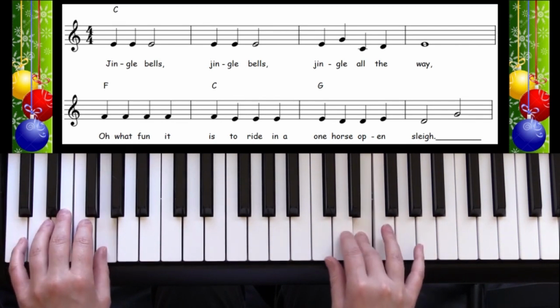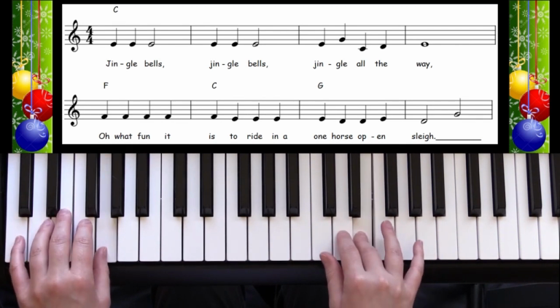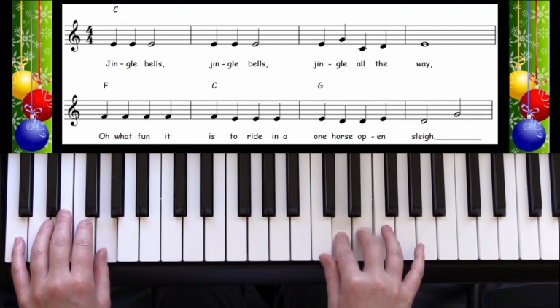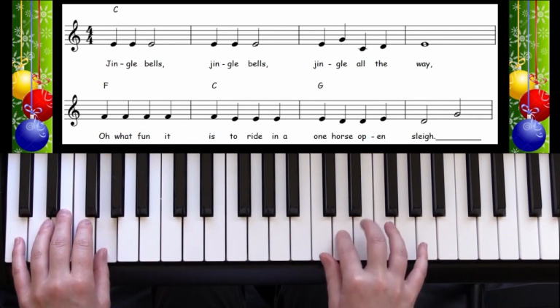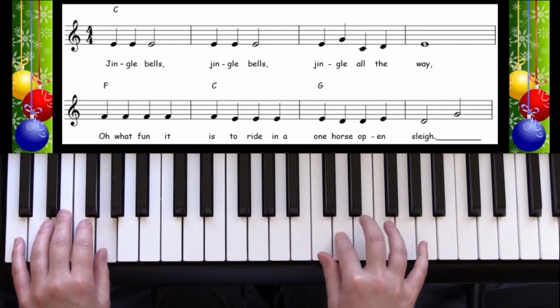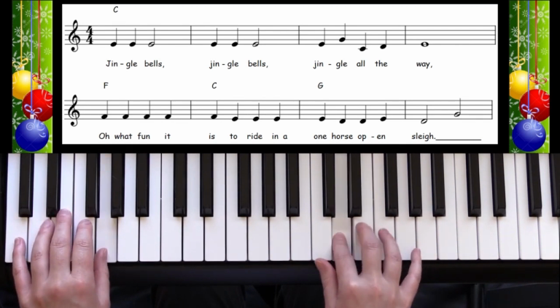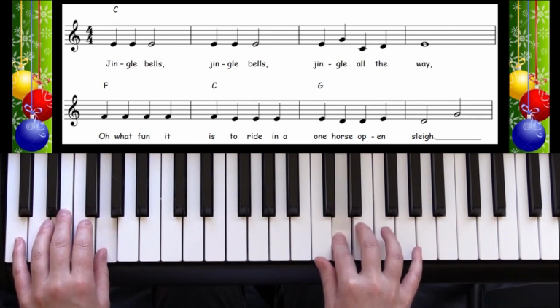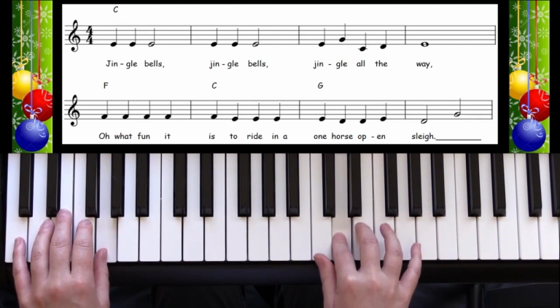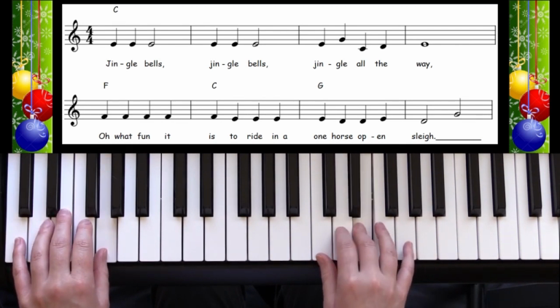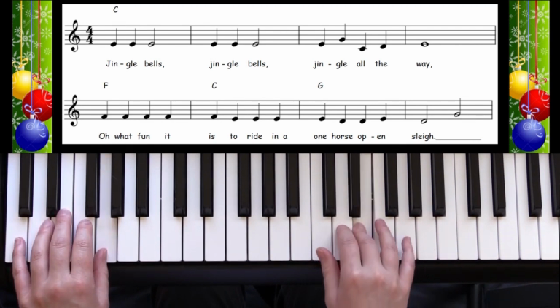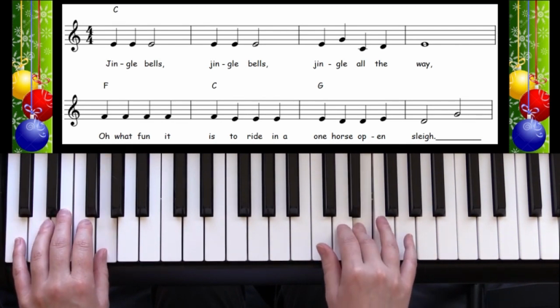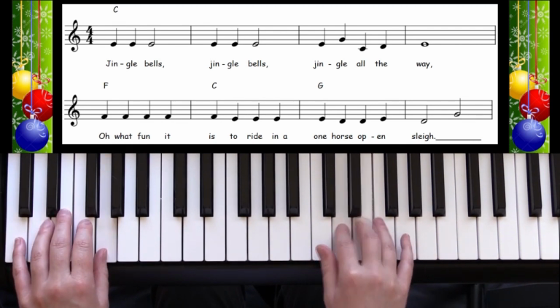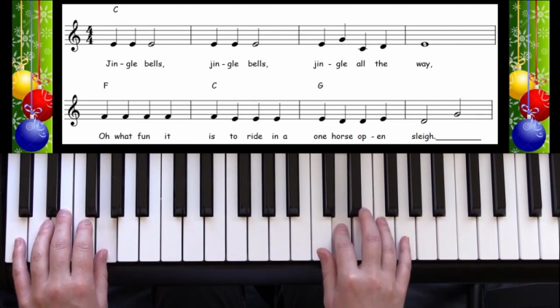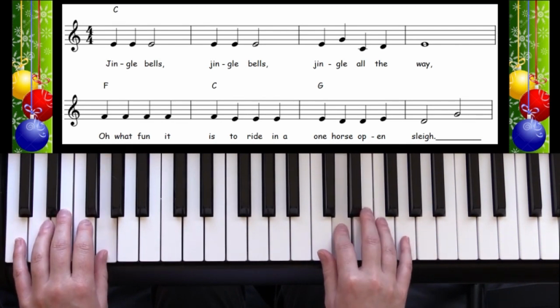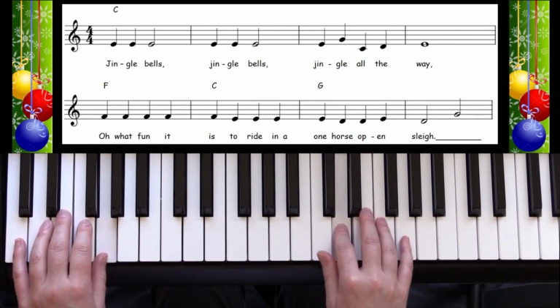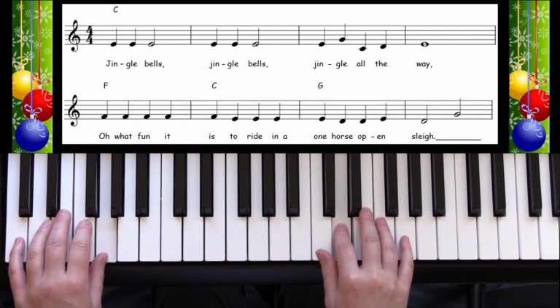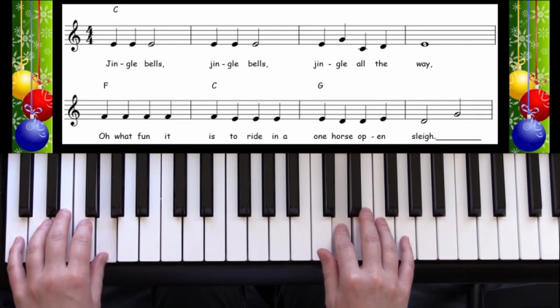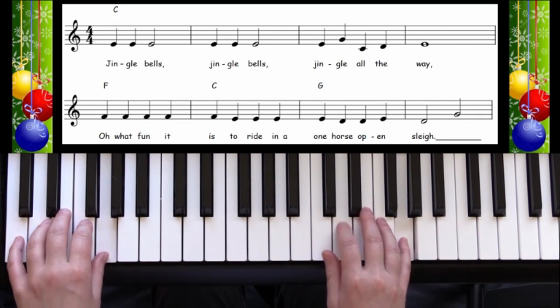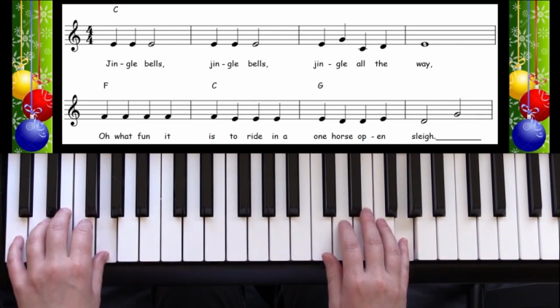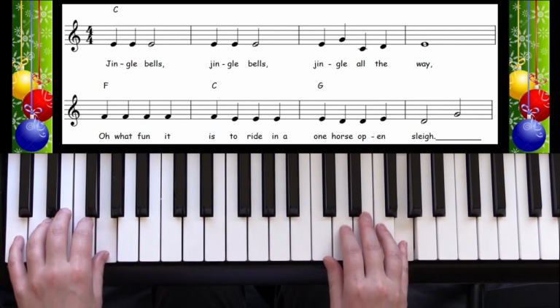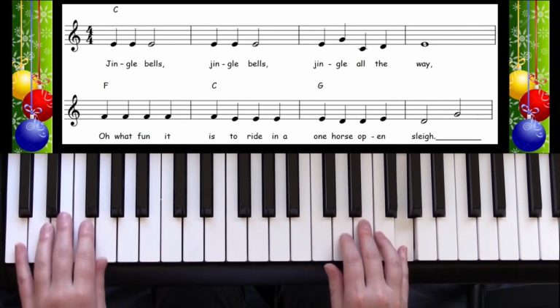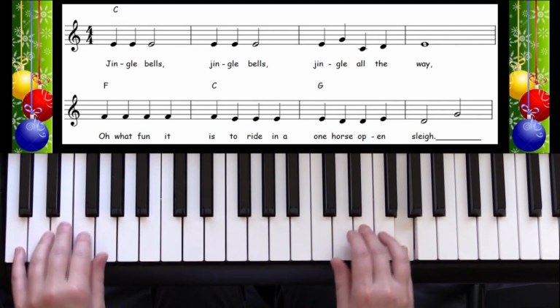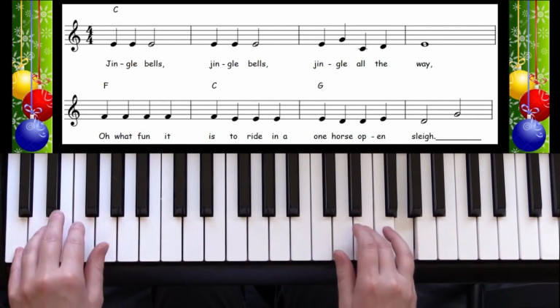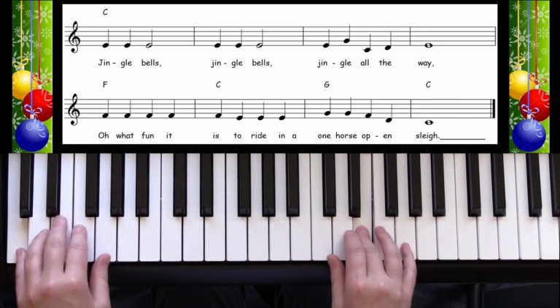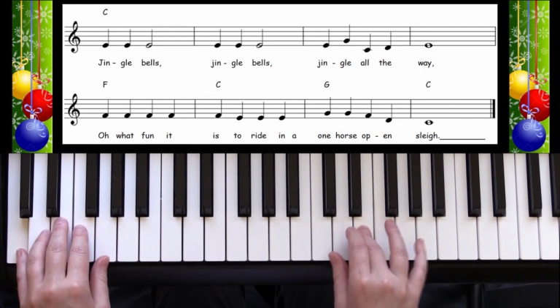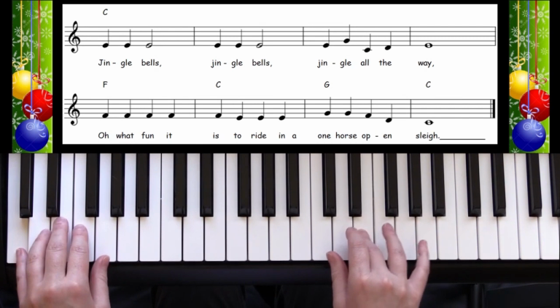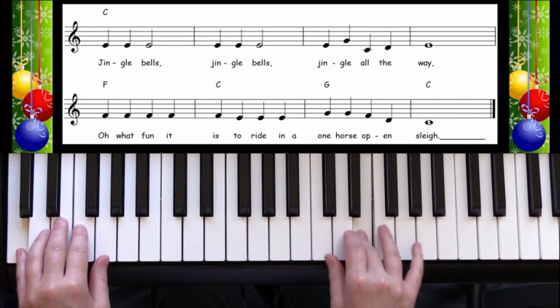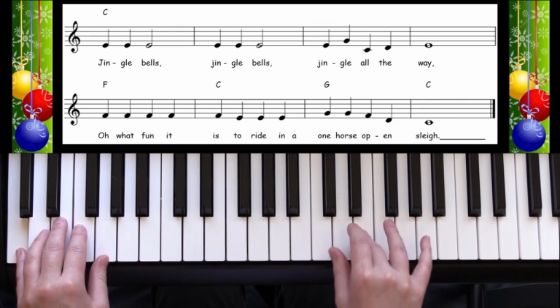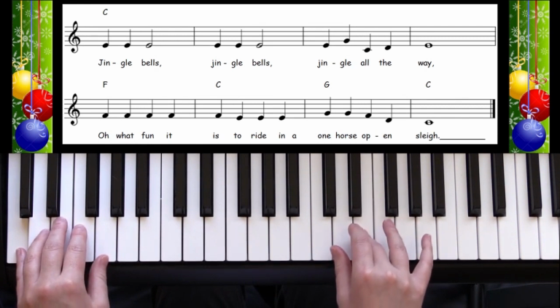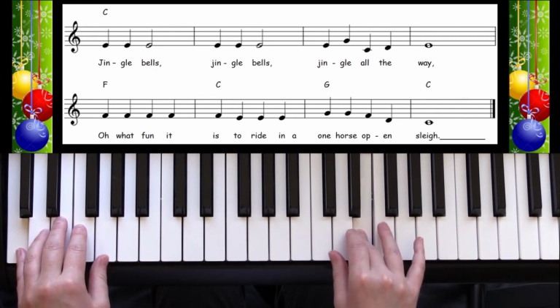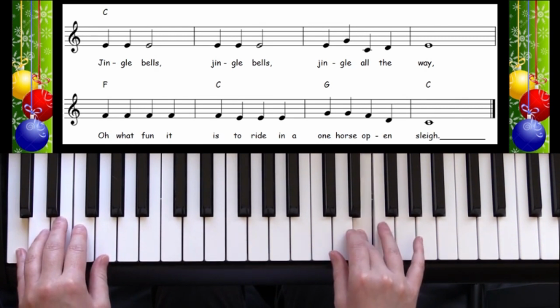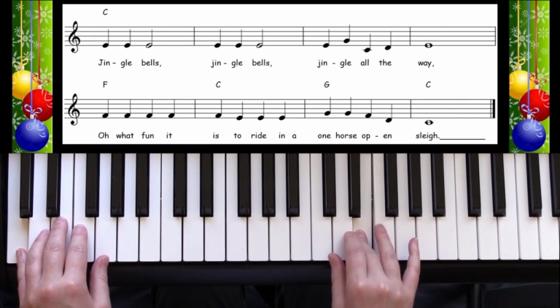Let's get started. One, two, three, four, three, four, here we go. One.